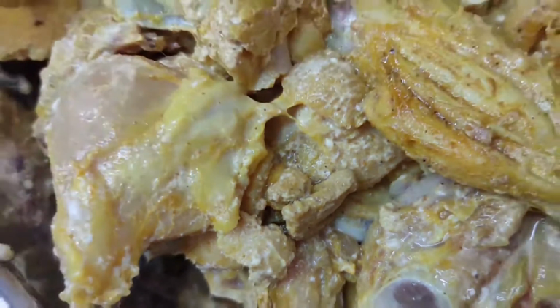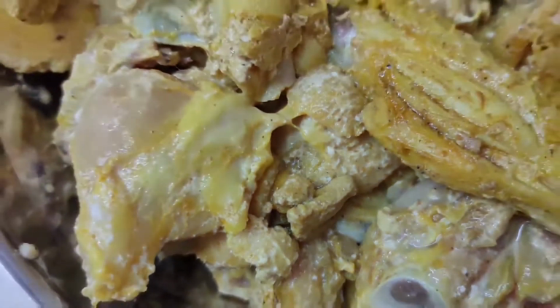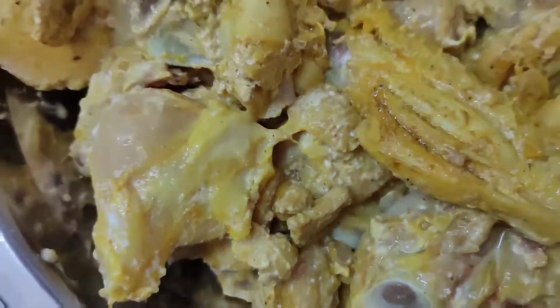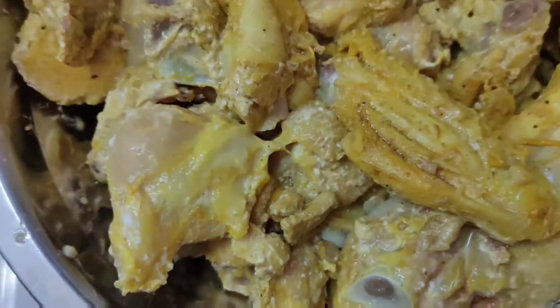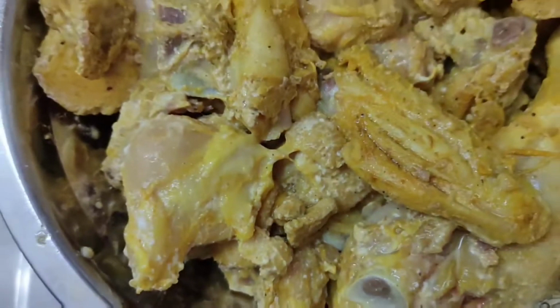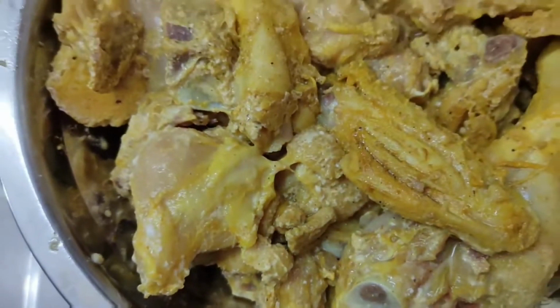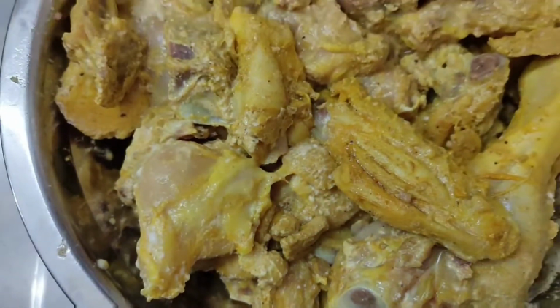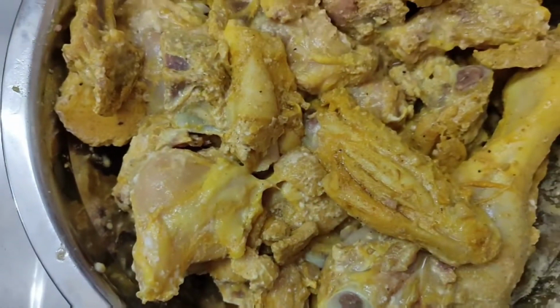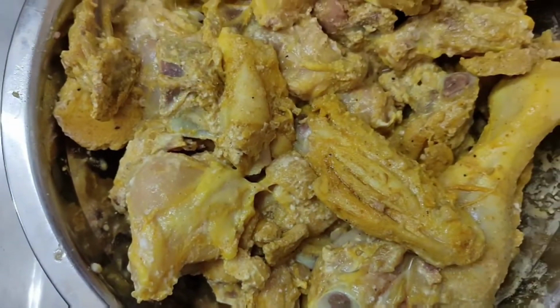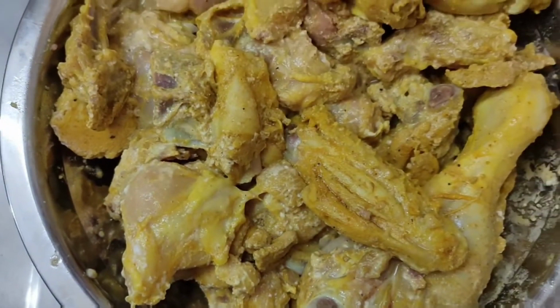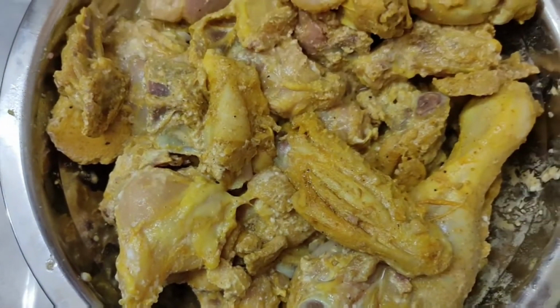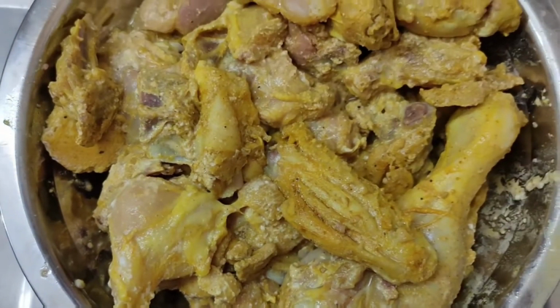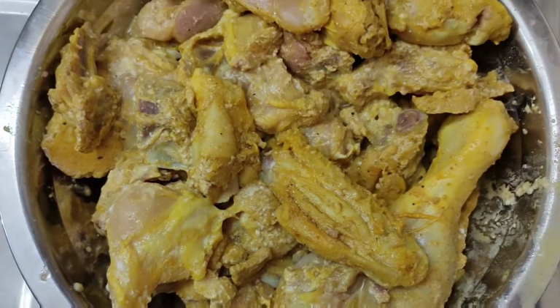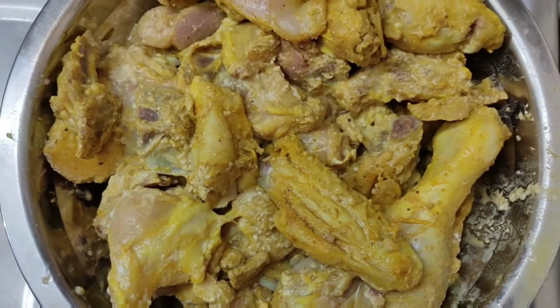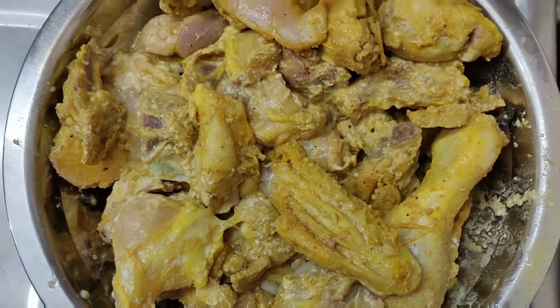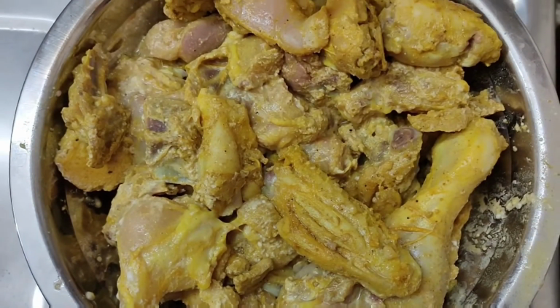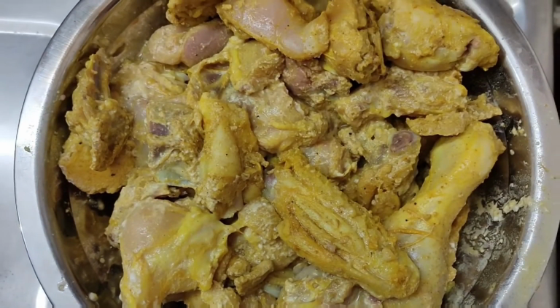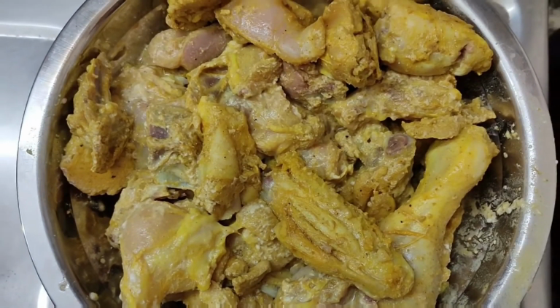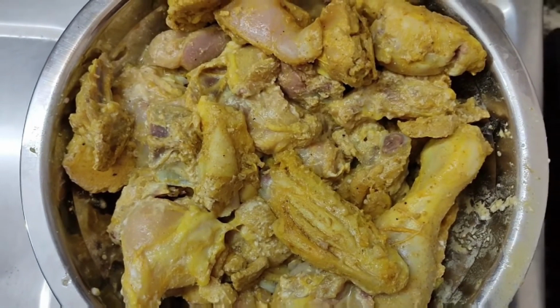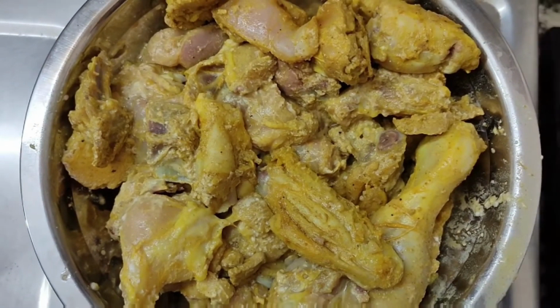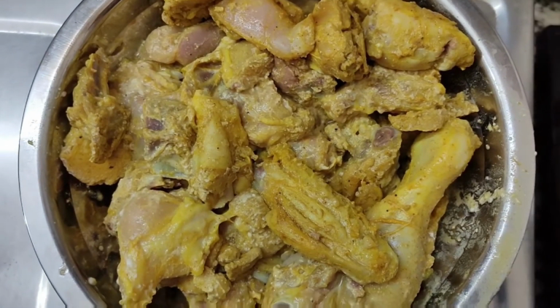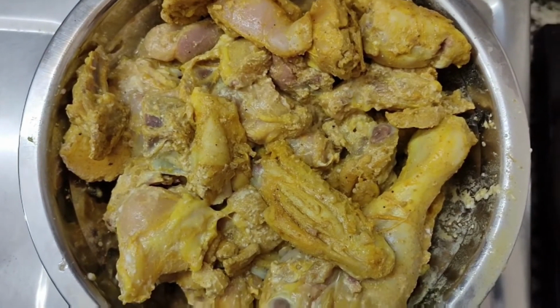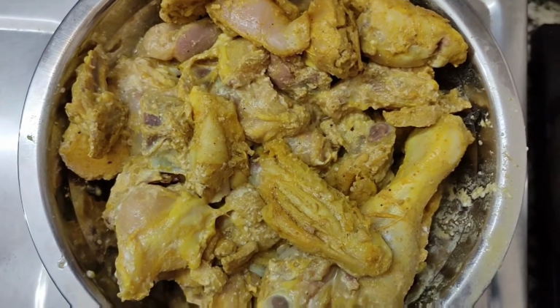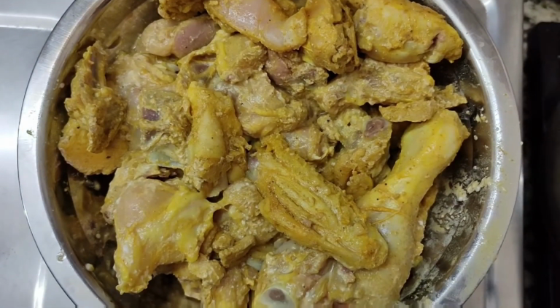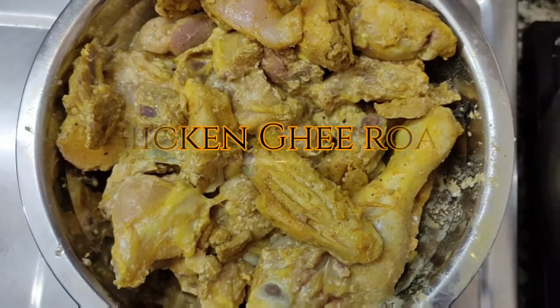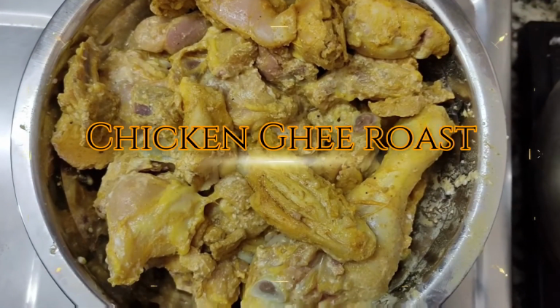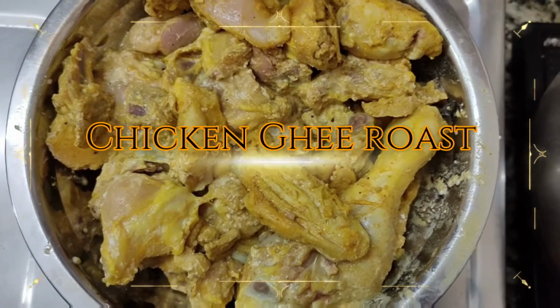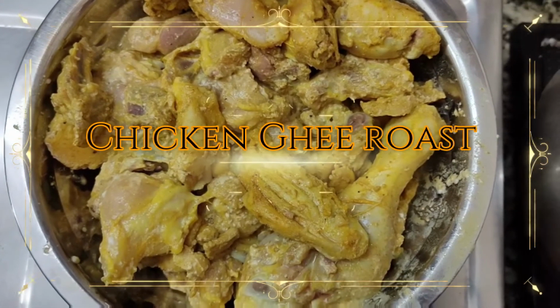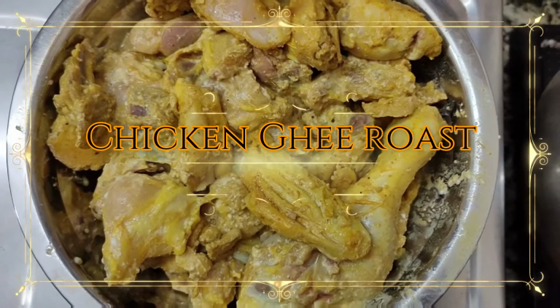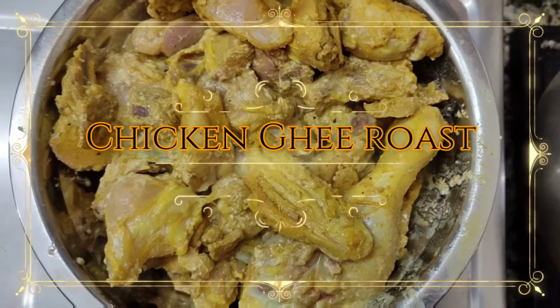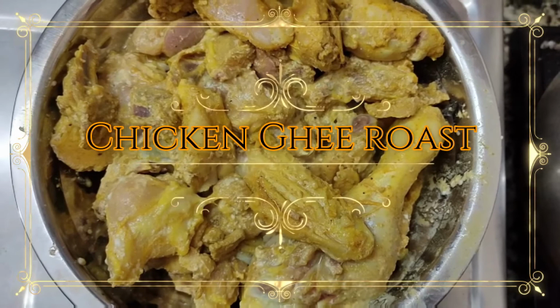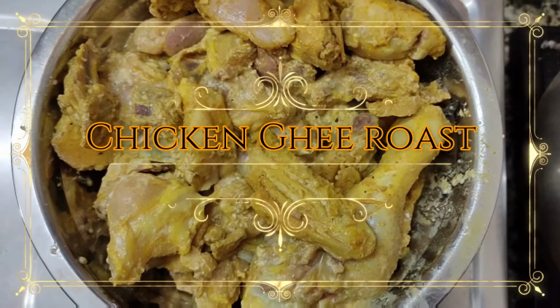Hi friends, welcome to Liyas Samayal. I'm going to talk about Chicken Ghee Roast.